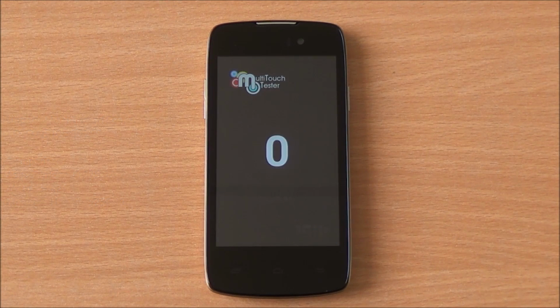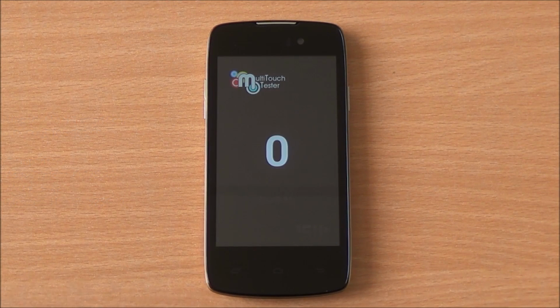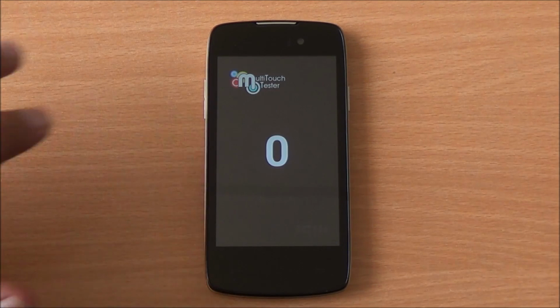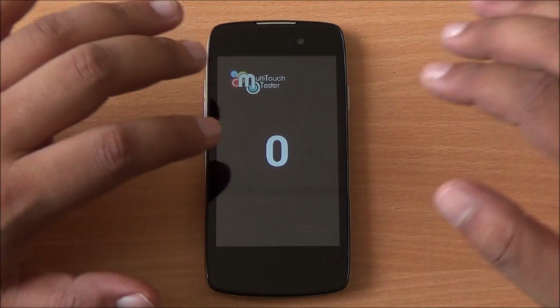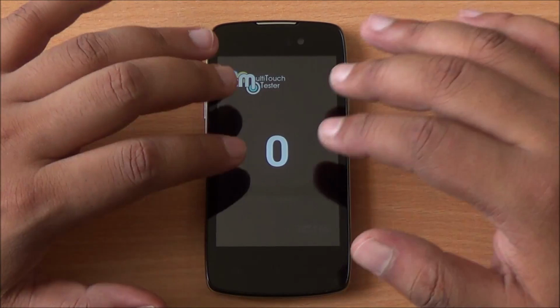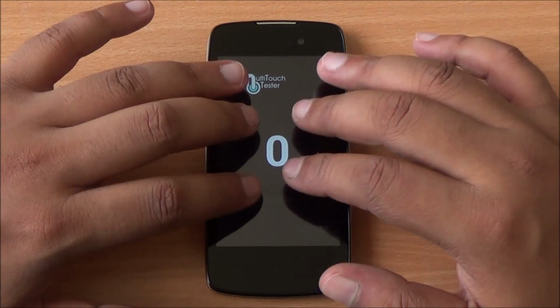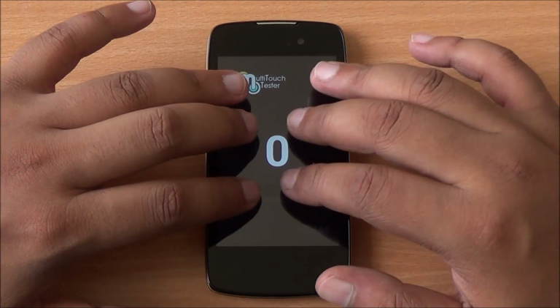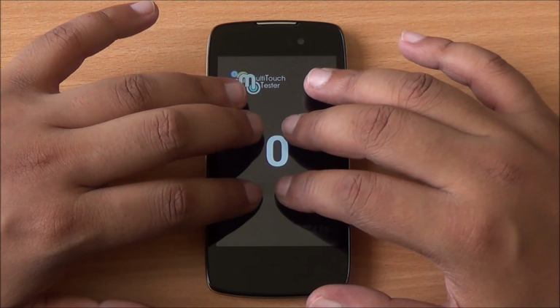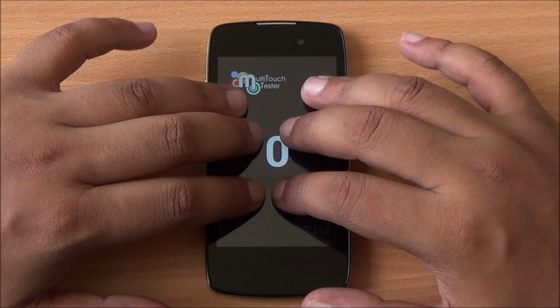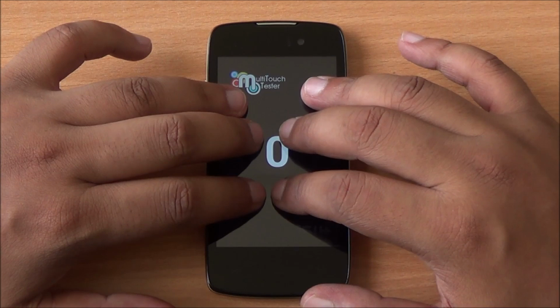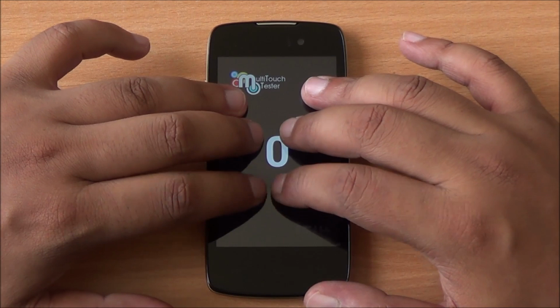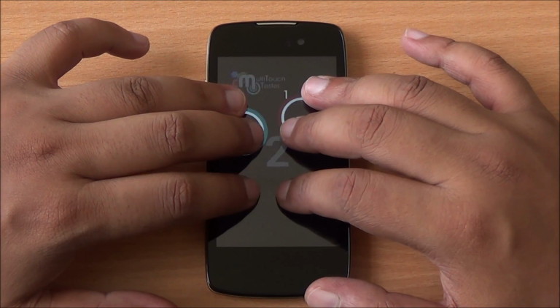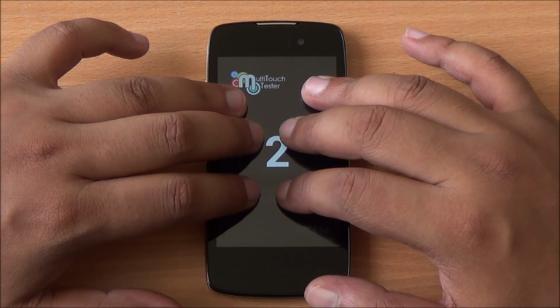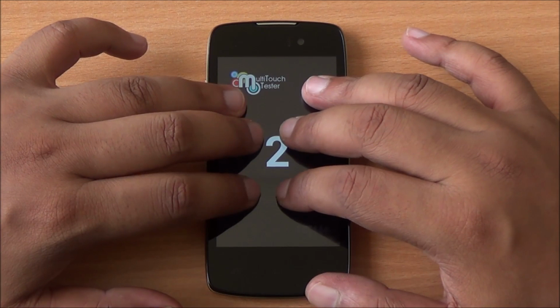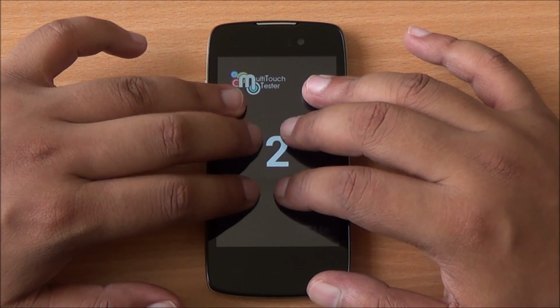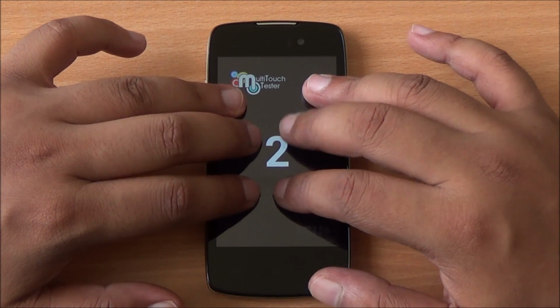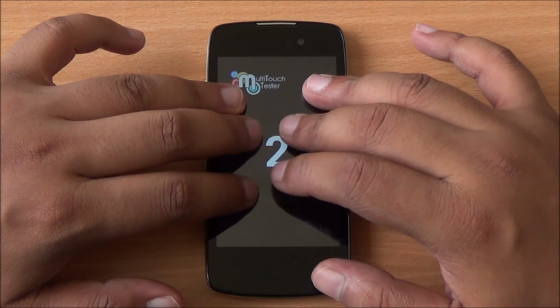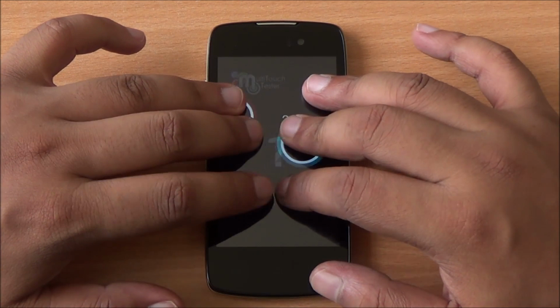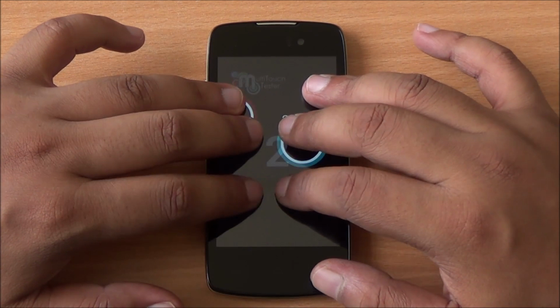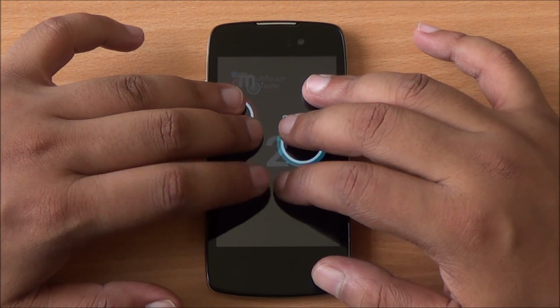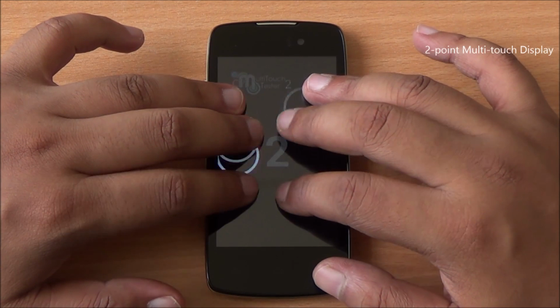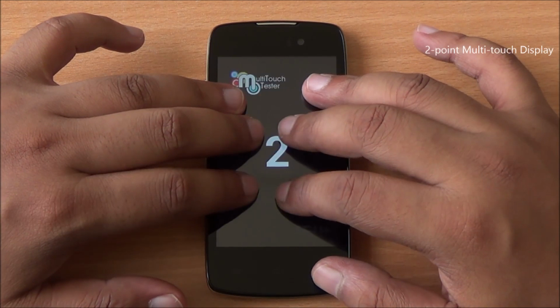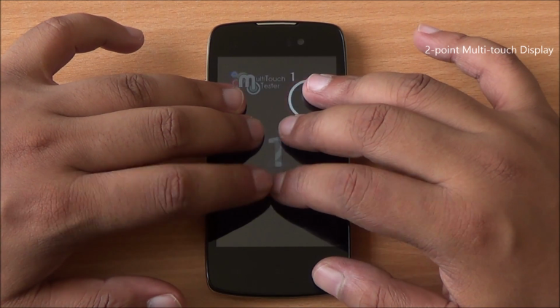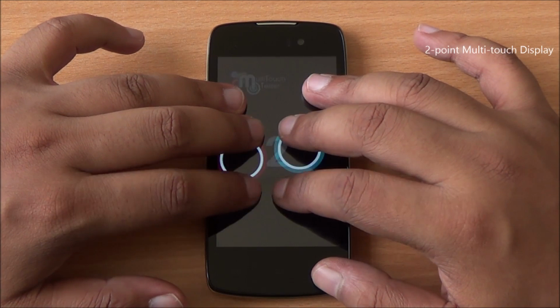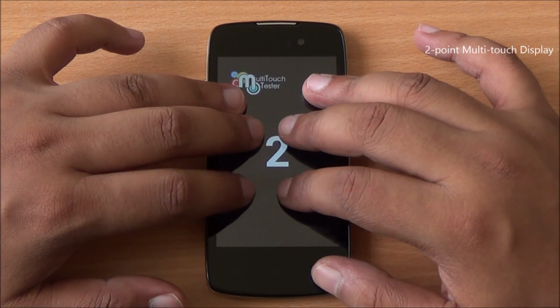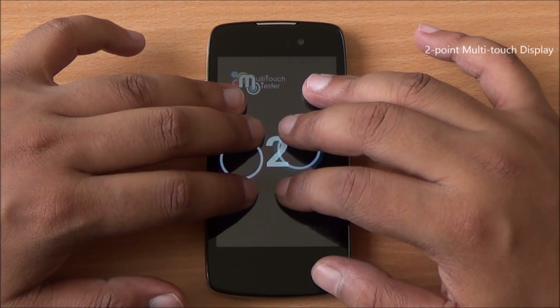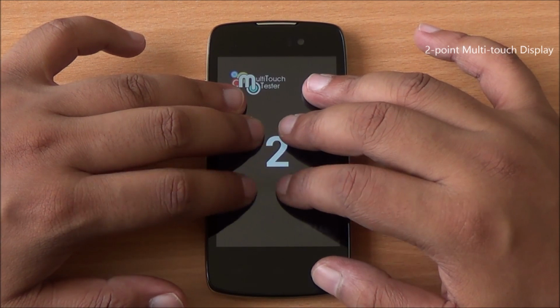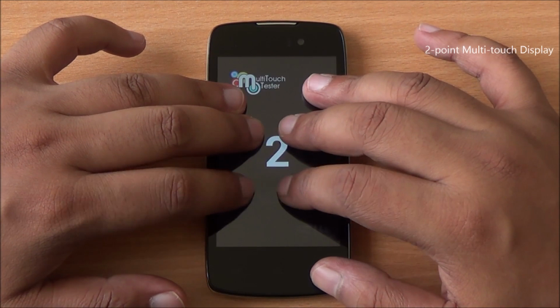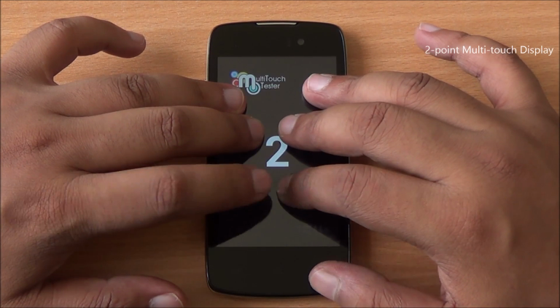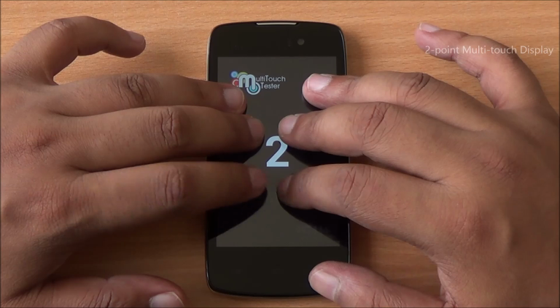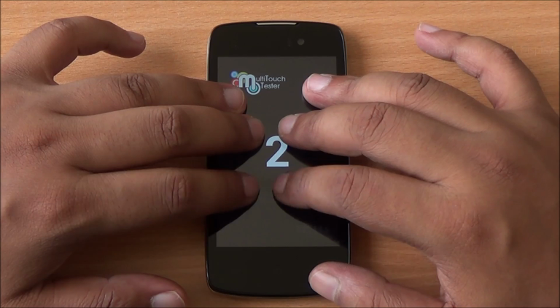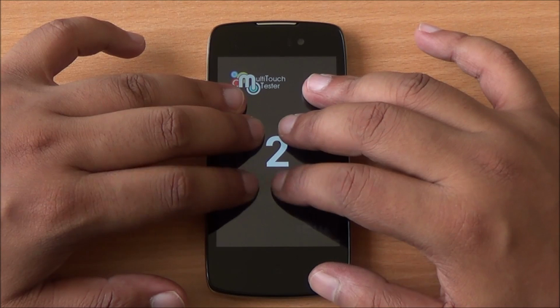Multi-touch test time. I have six fingers on the display and only two are detected — it's a two-point multi-touch display, which is a bit disappointing.